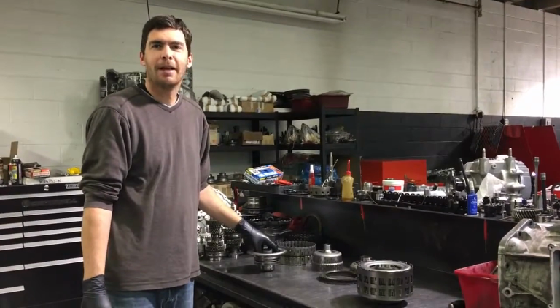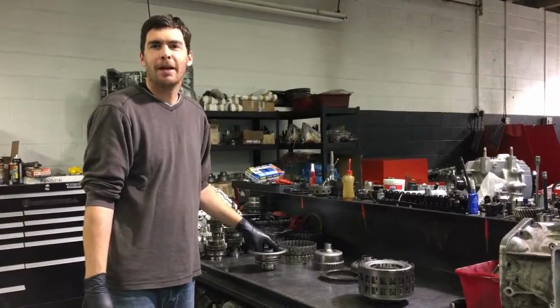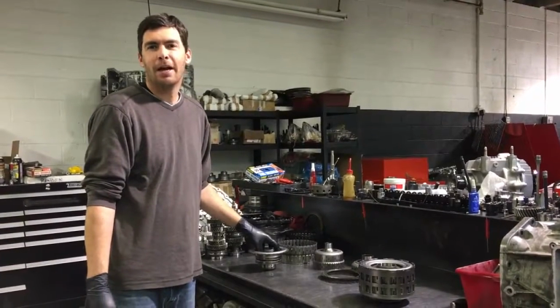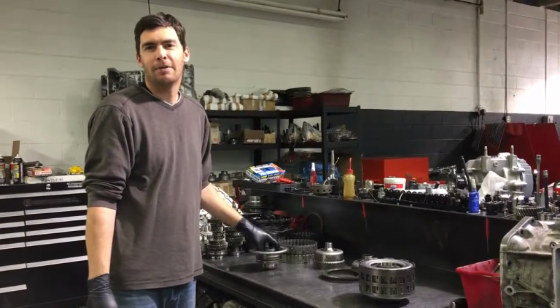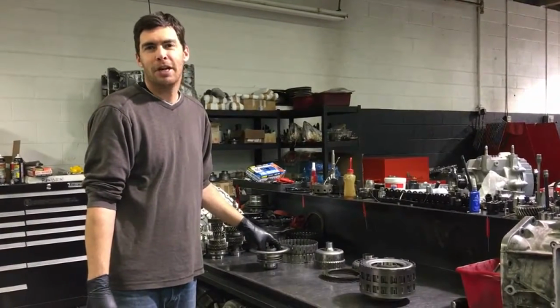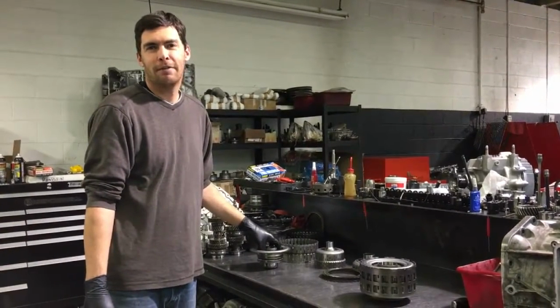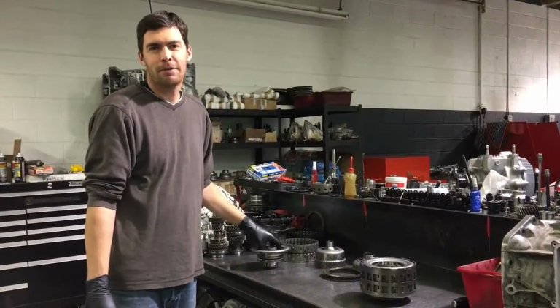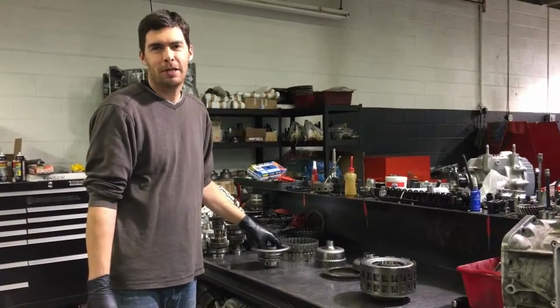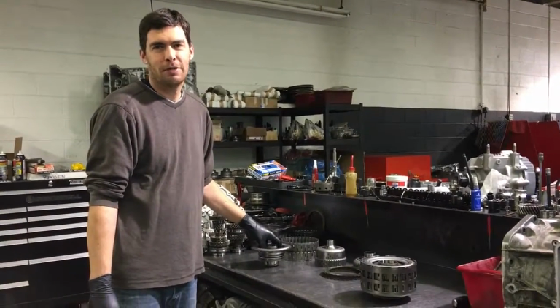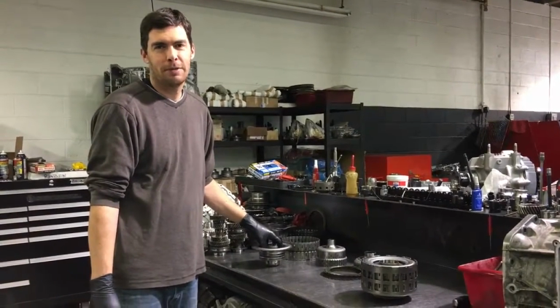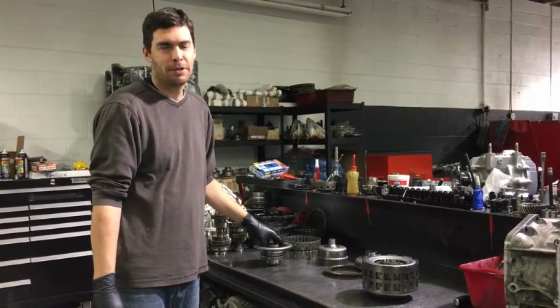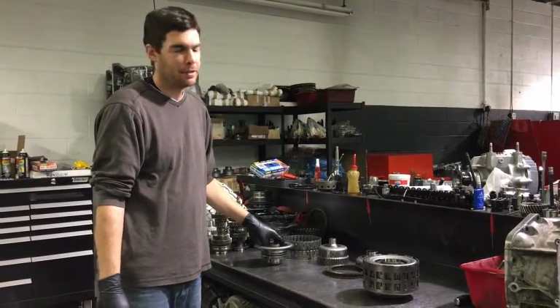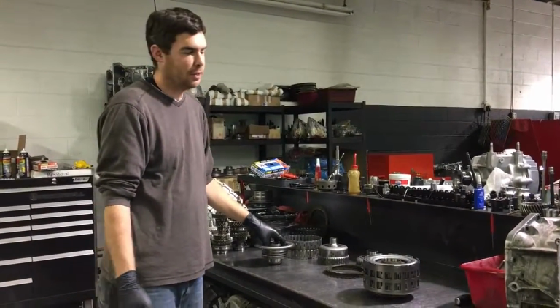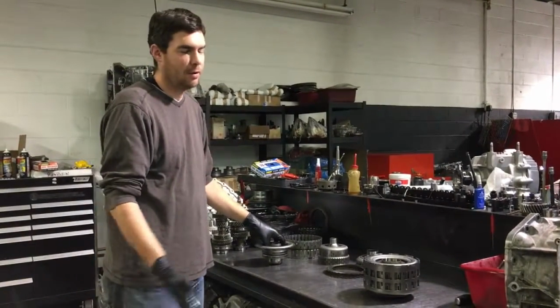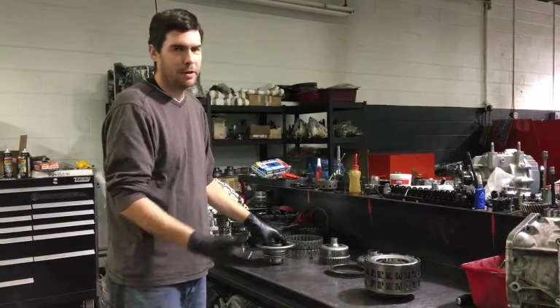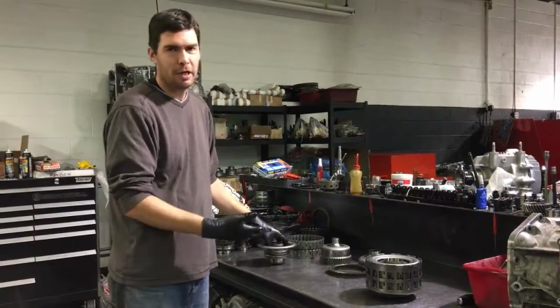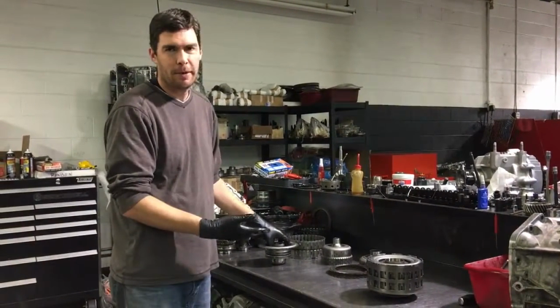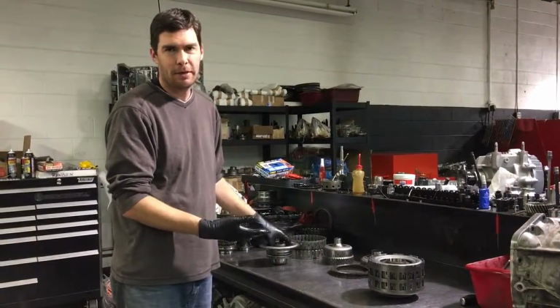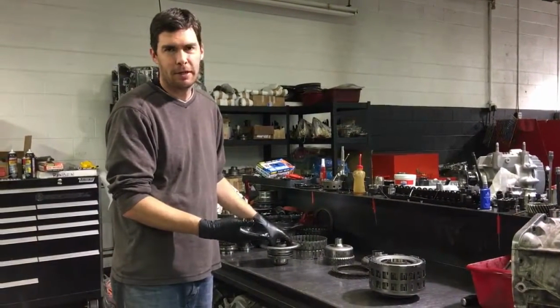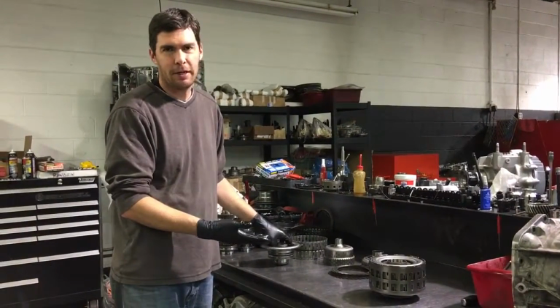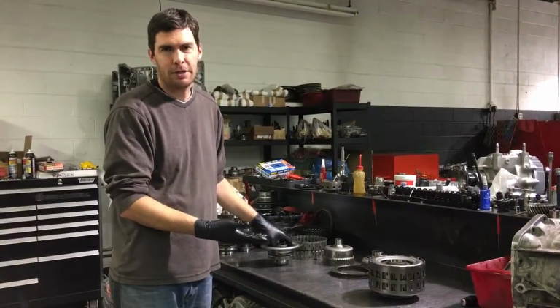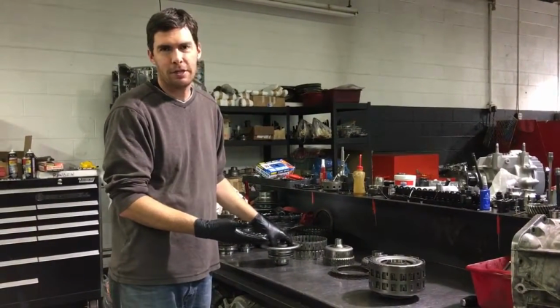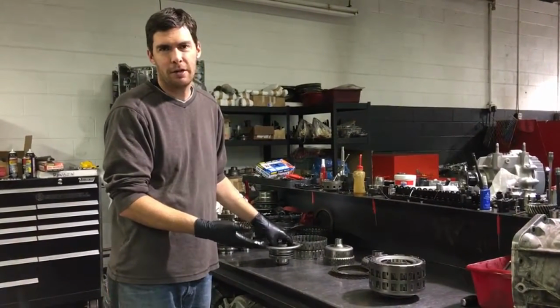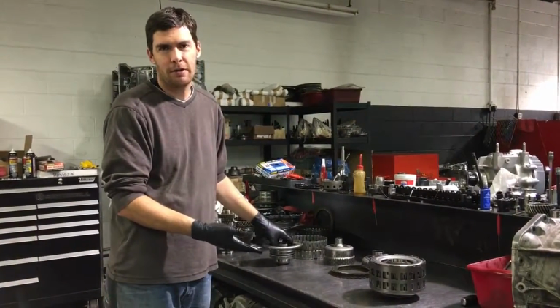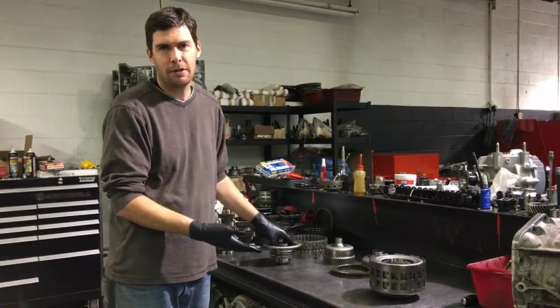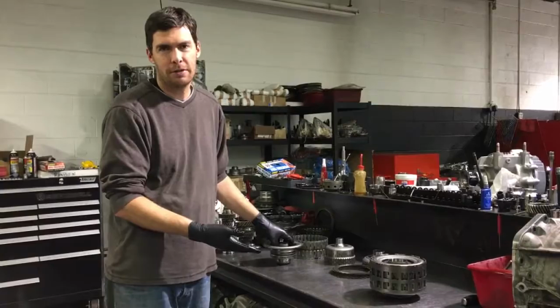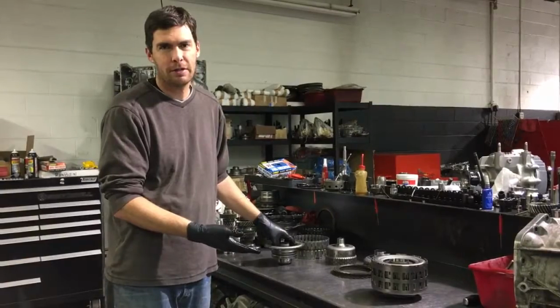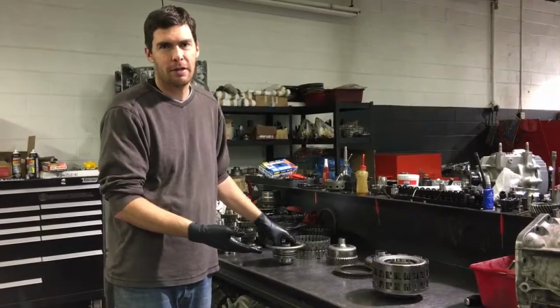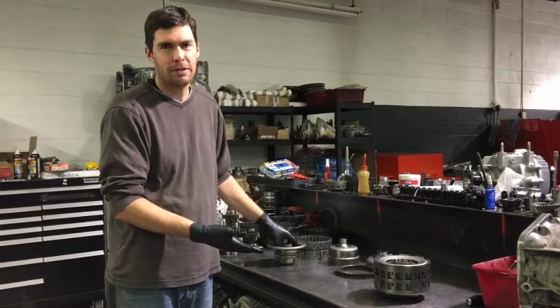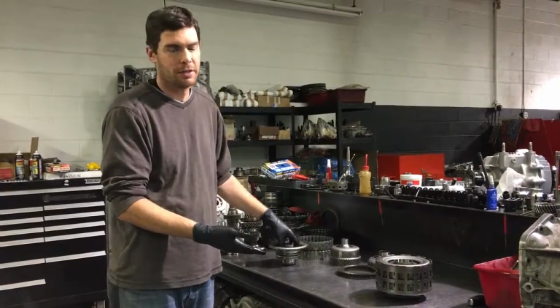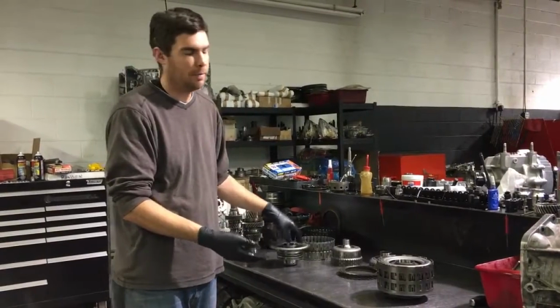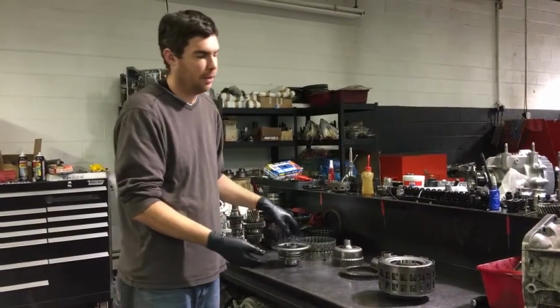Hi, I'm Jack from Jack's Transmissions. Today we're going to talk about the GTR GR6 clutch assembly.